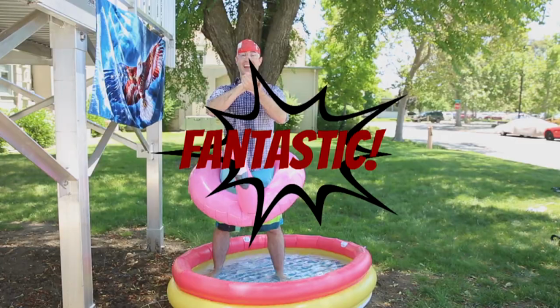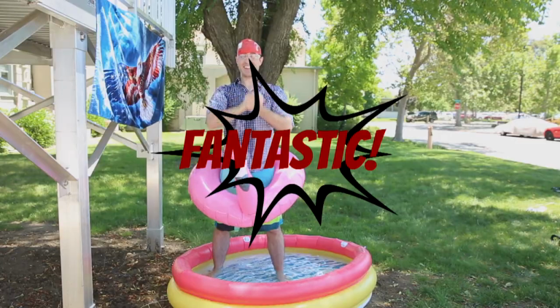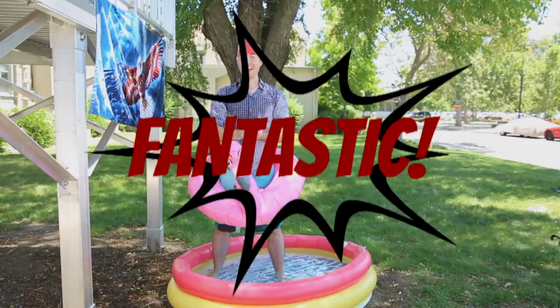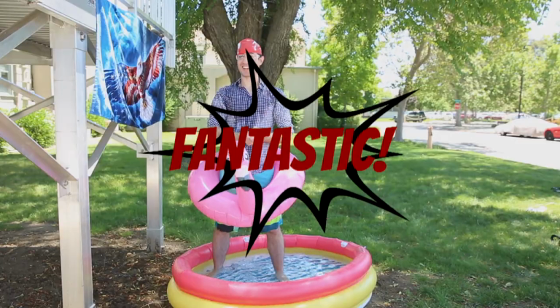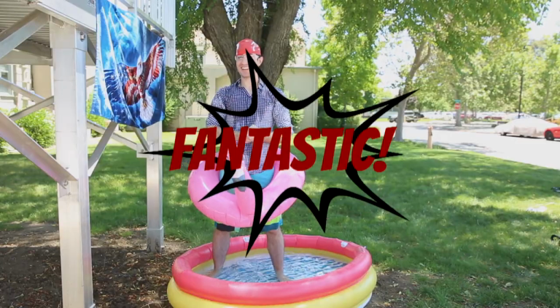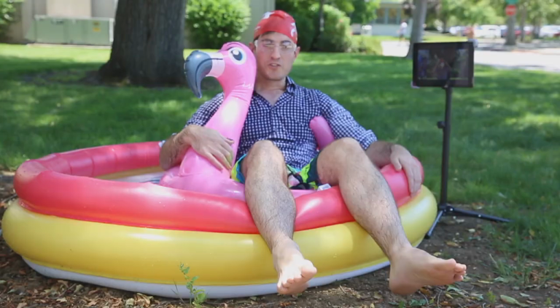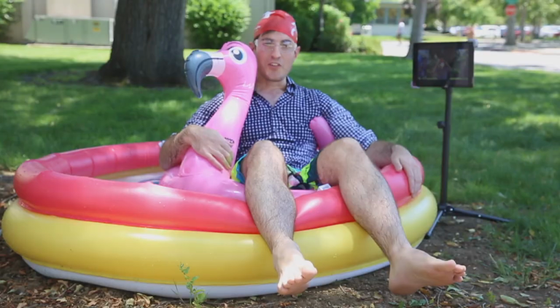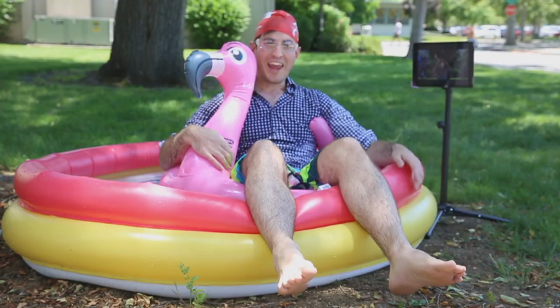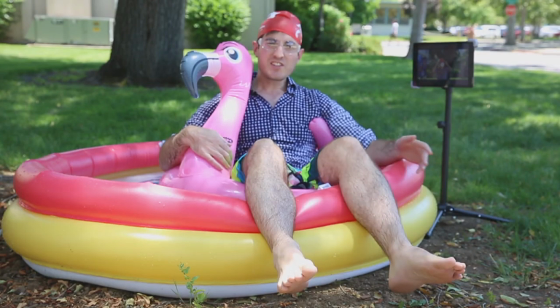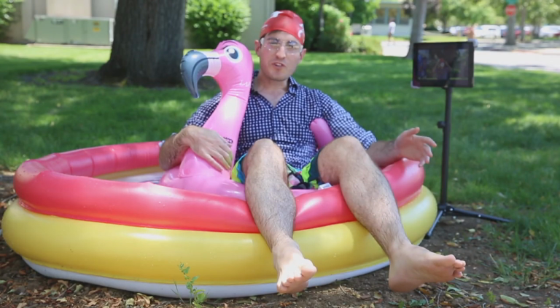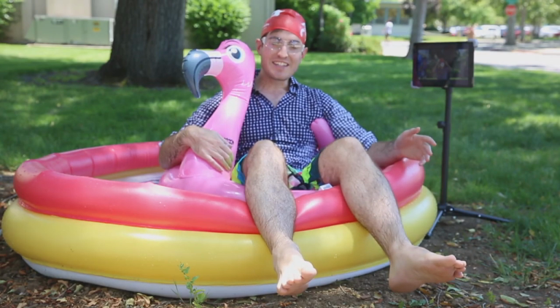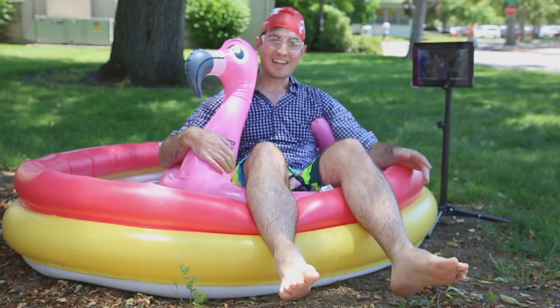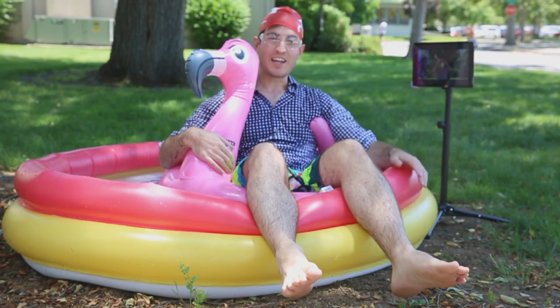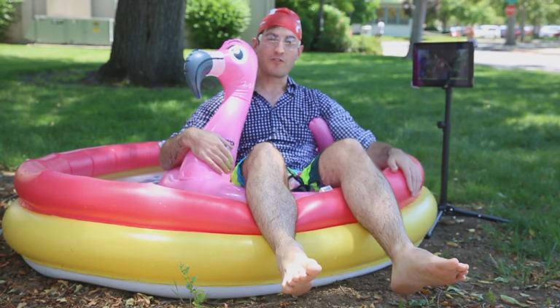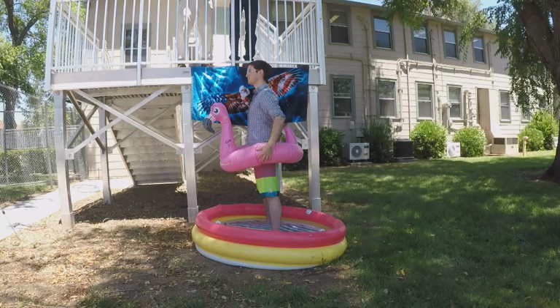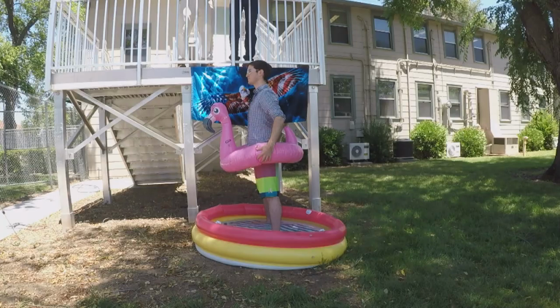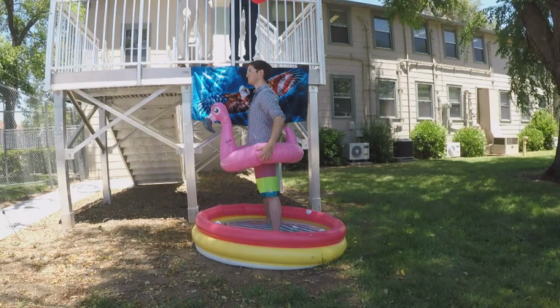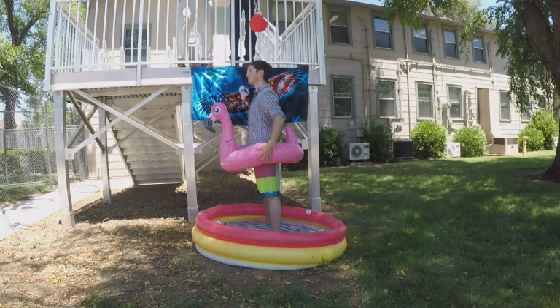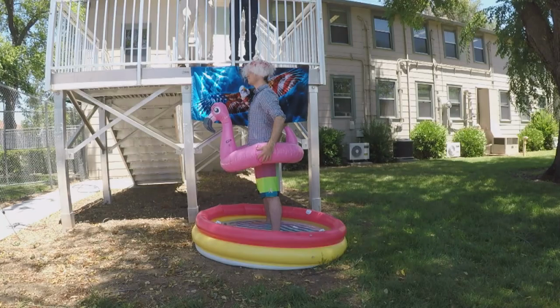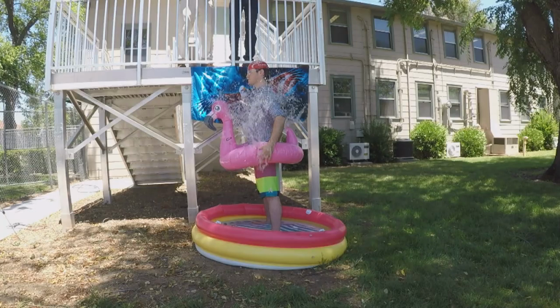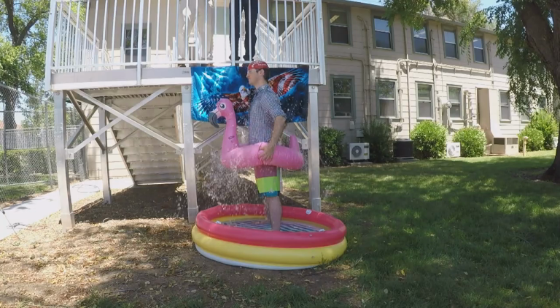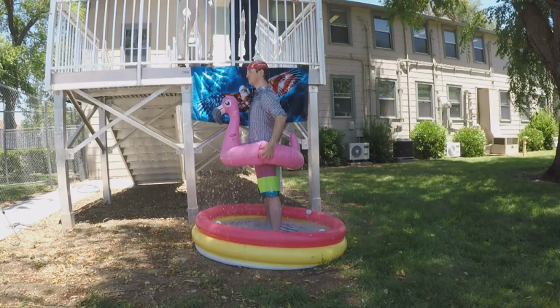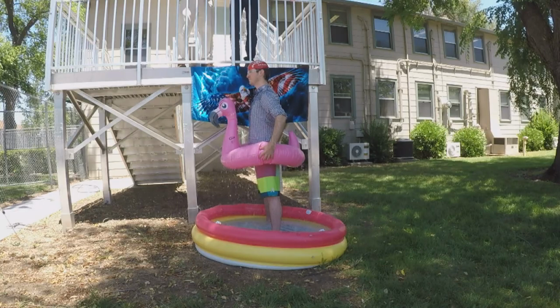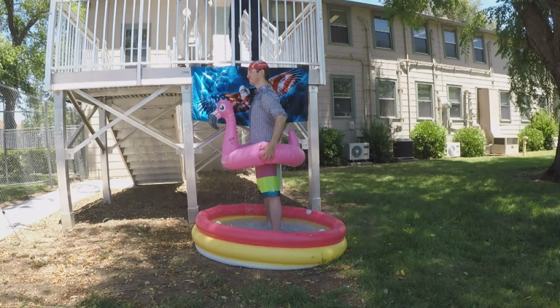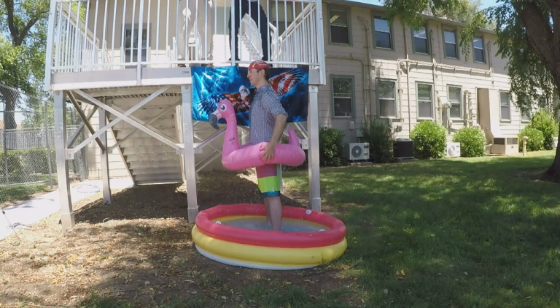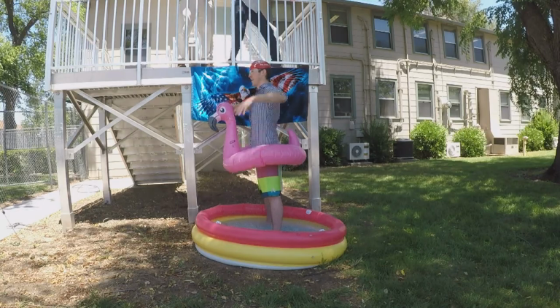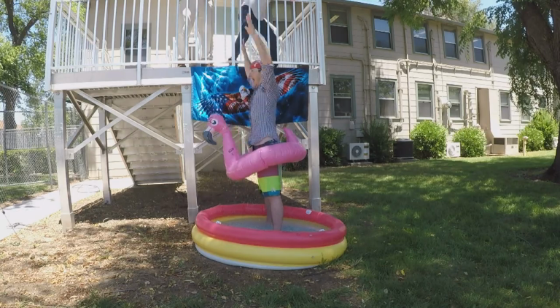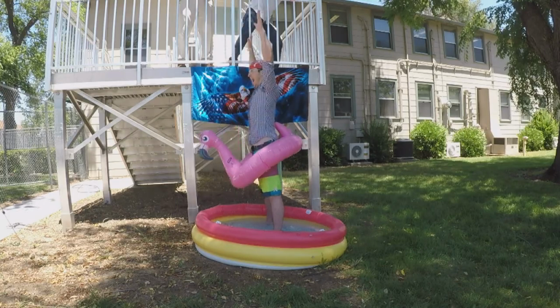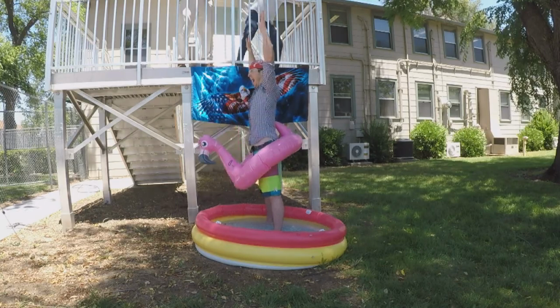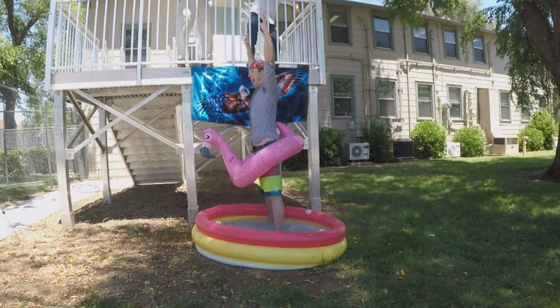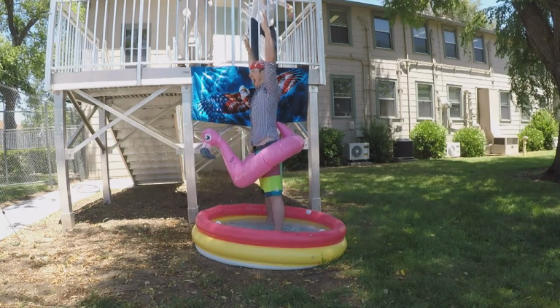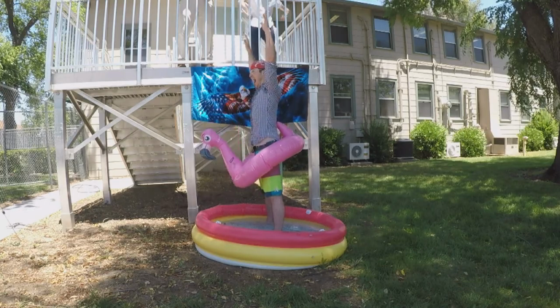Fantastic! So the hands-free technique for applying the swim cap was overall a raging success.